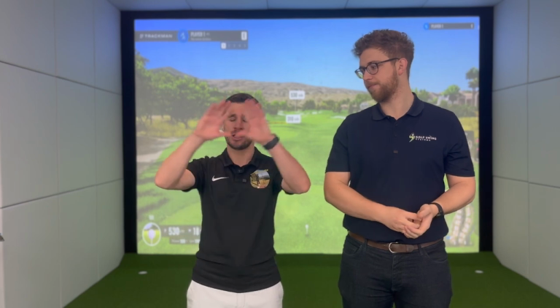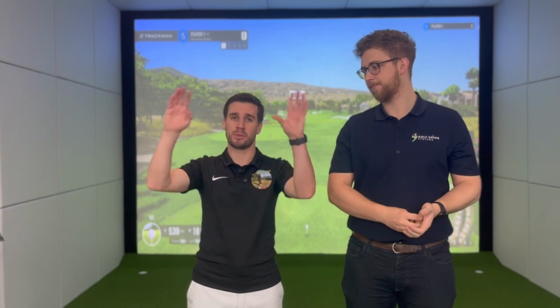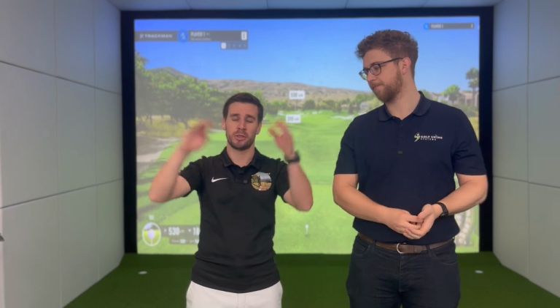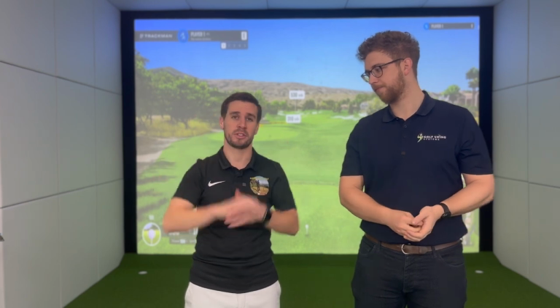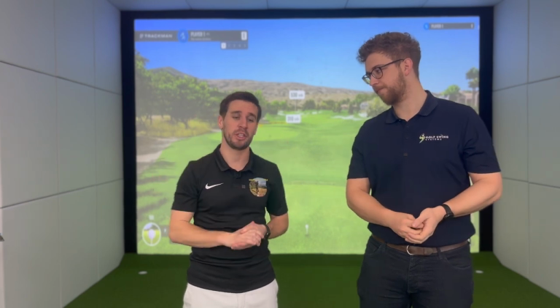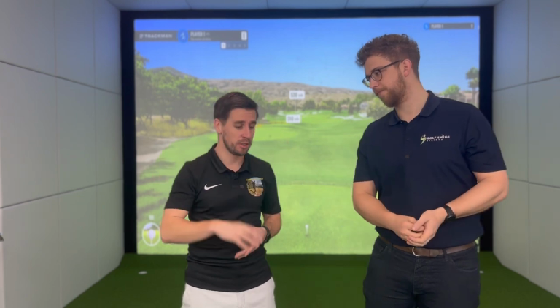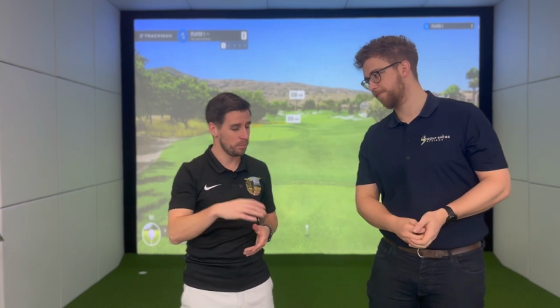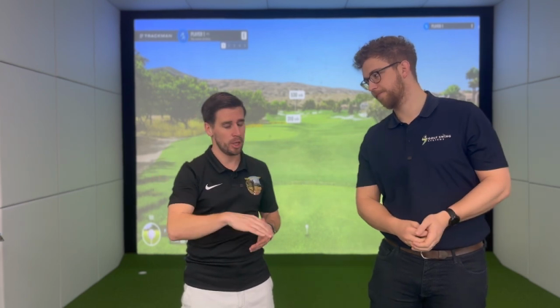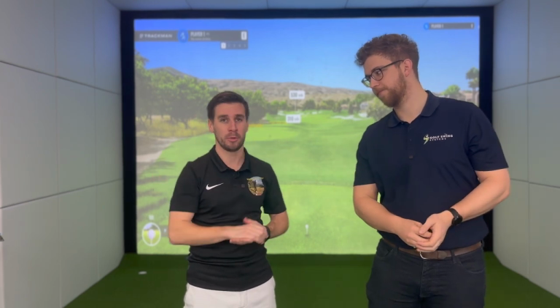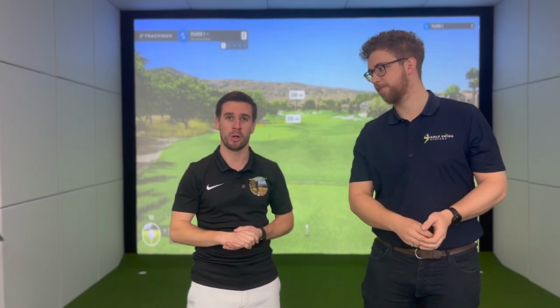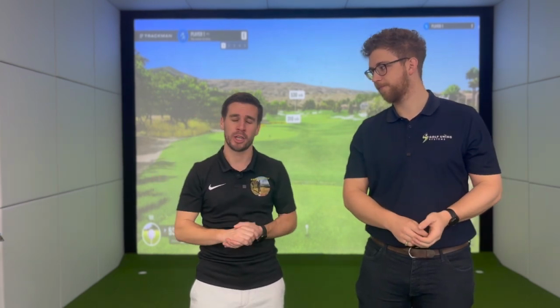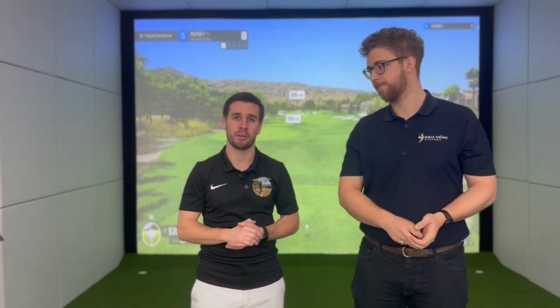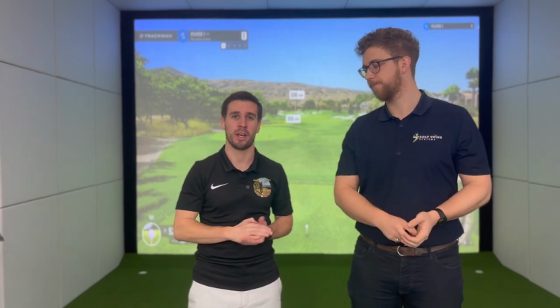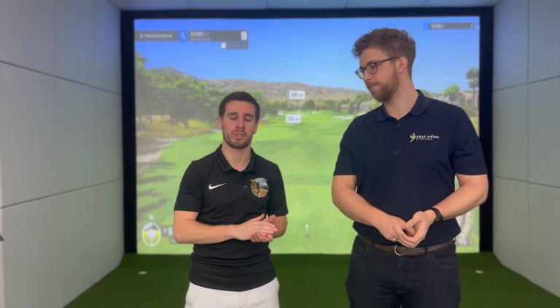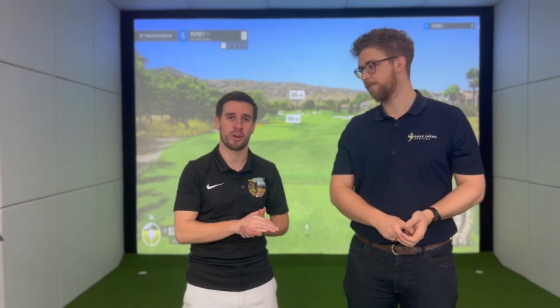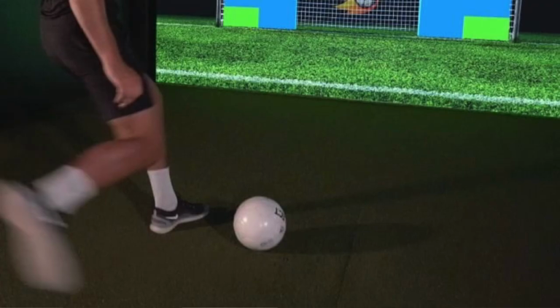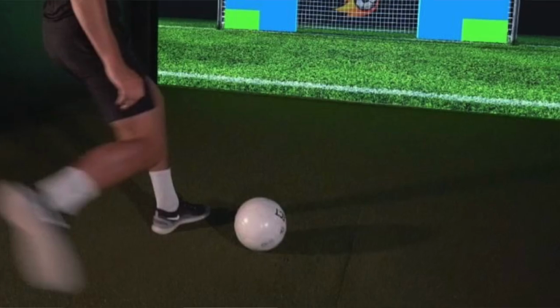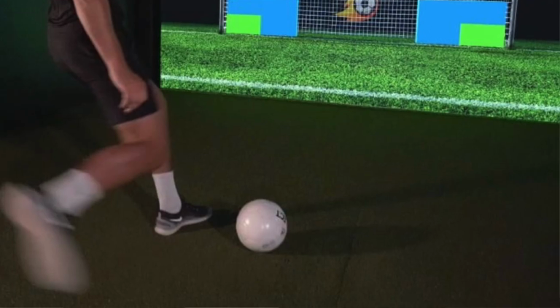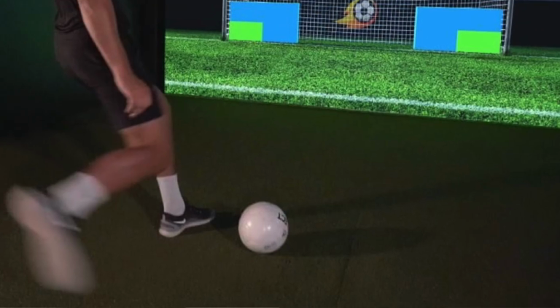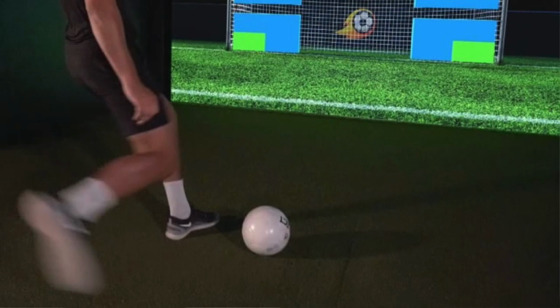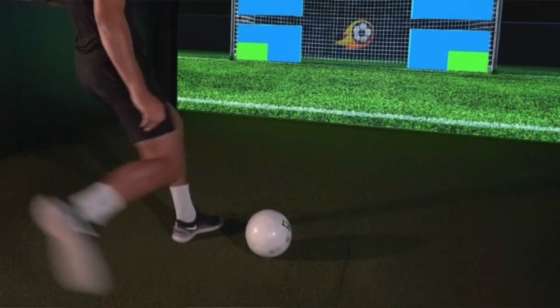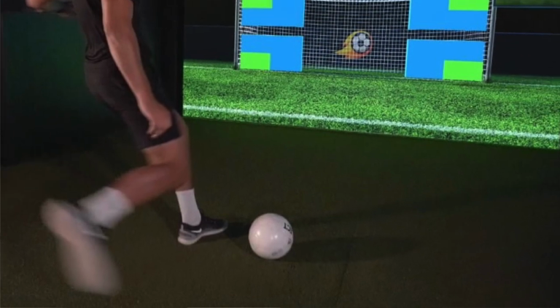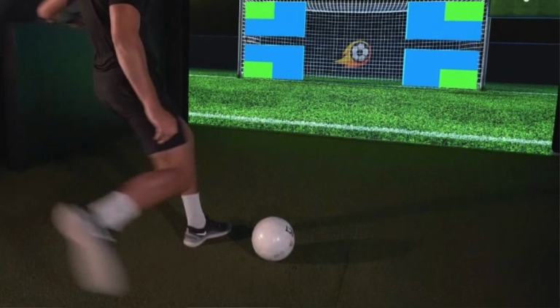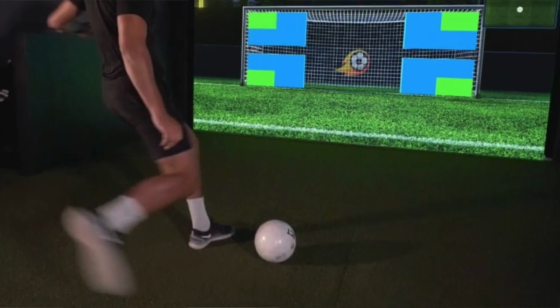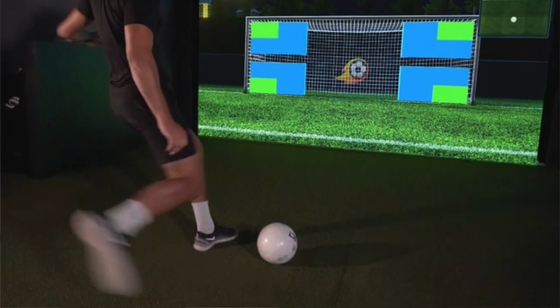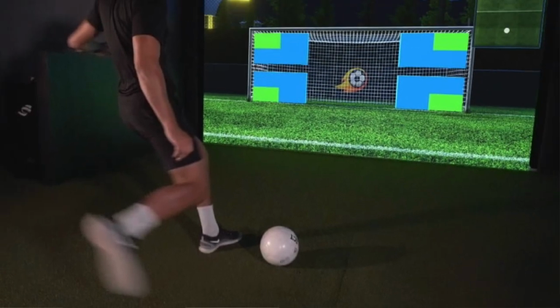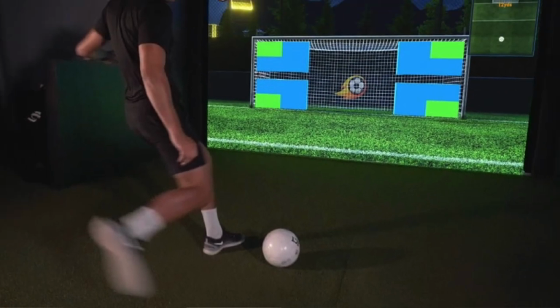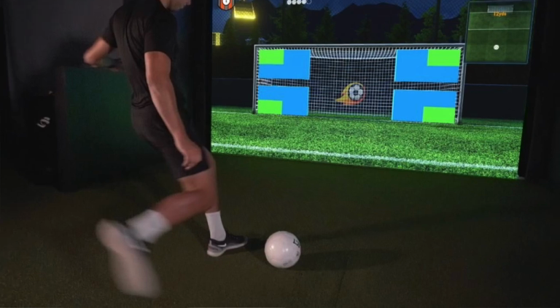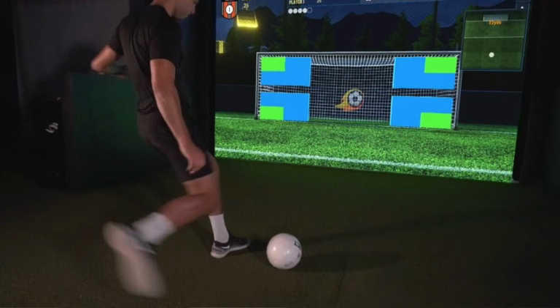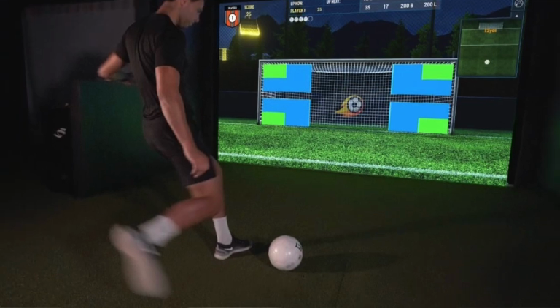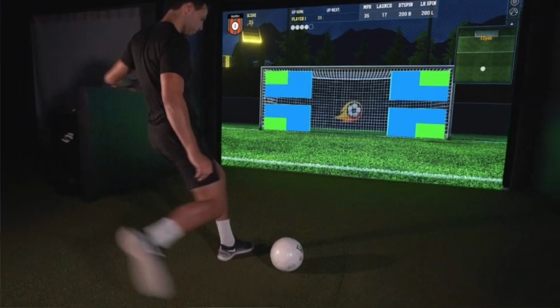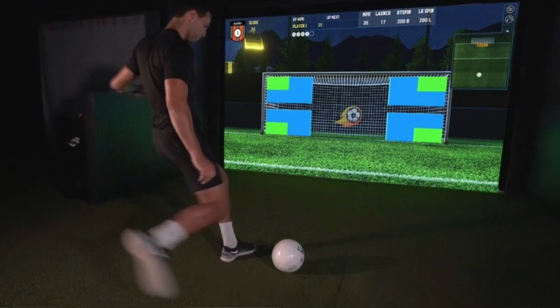It sits up on the ceiling, you plop the ball down and have a strike. You can even play football on it, which is pretty cool.